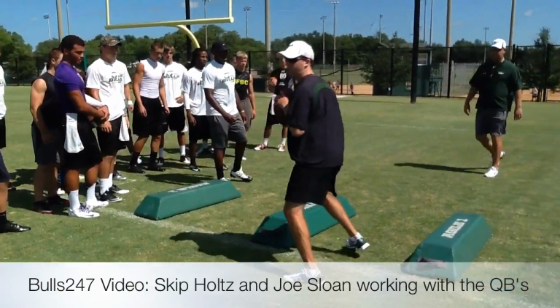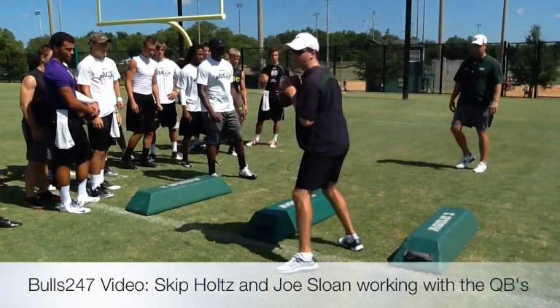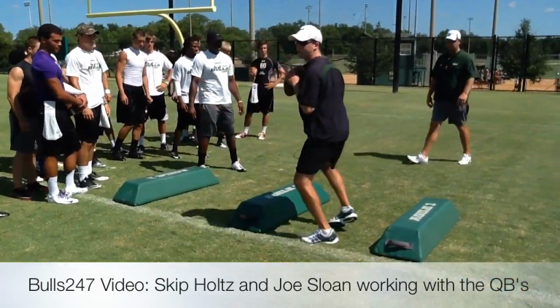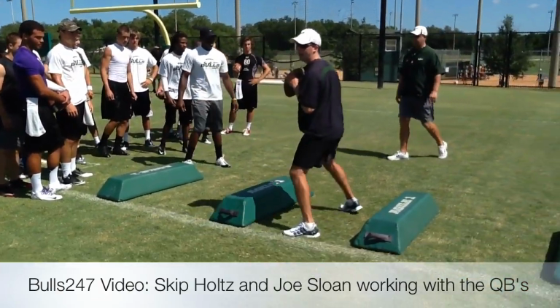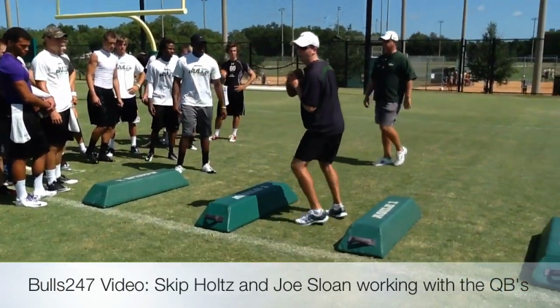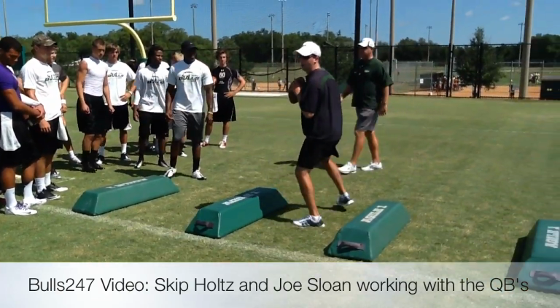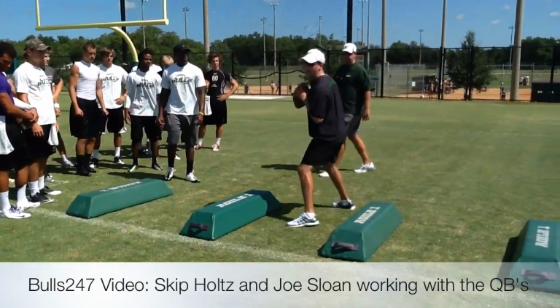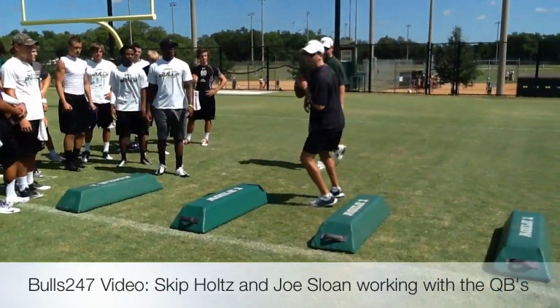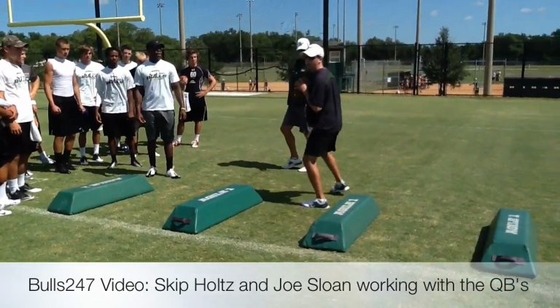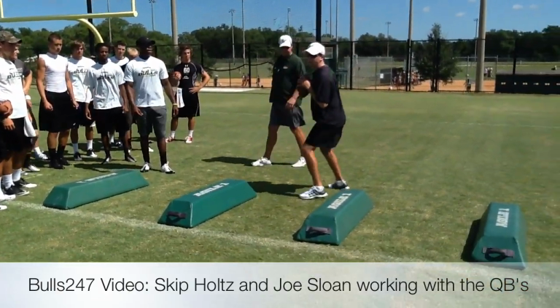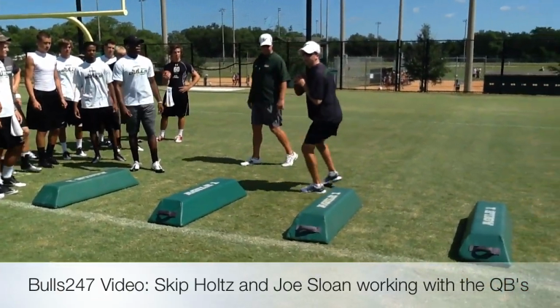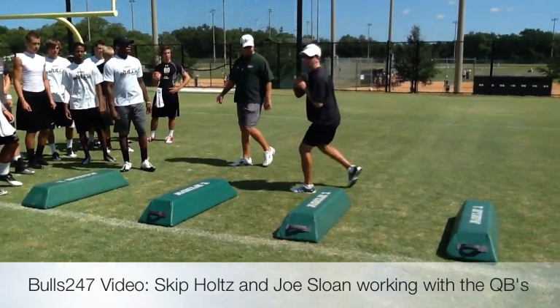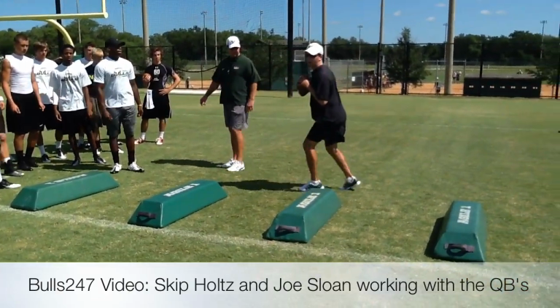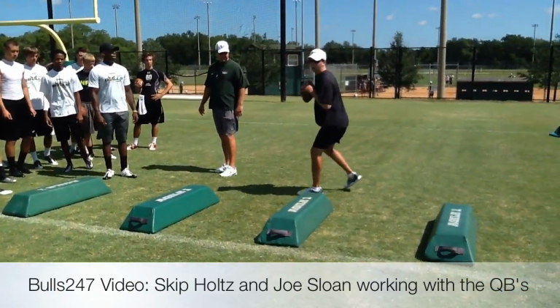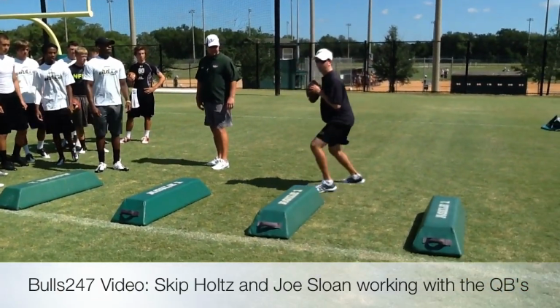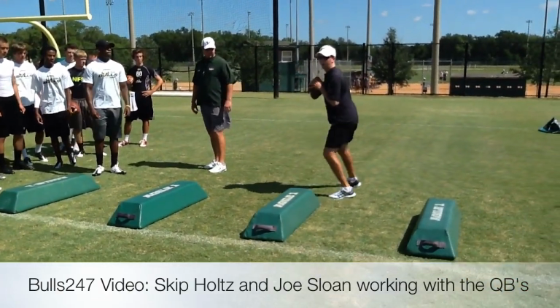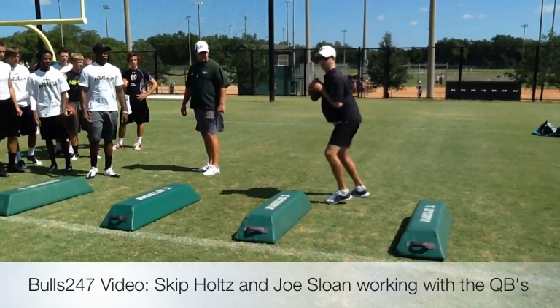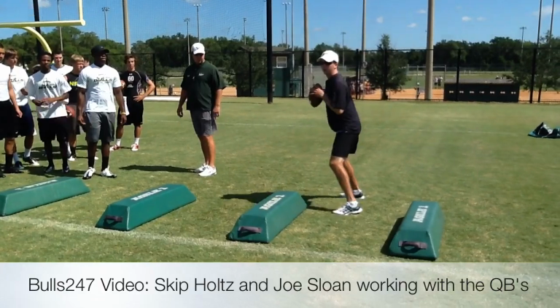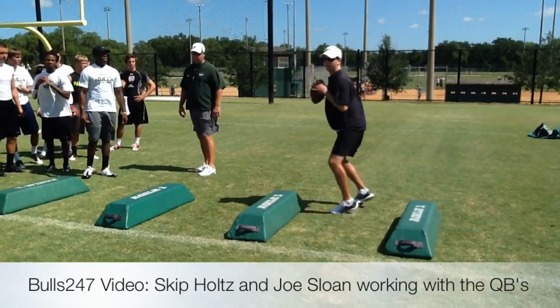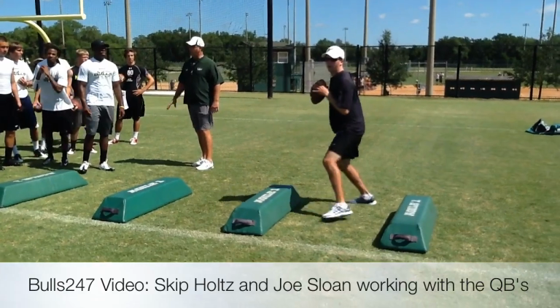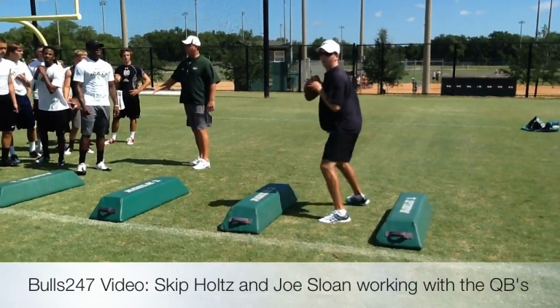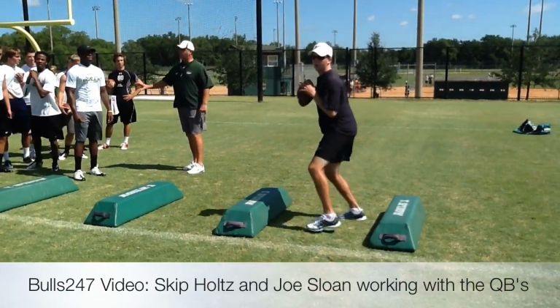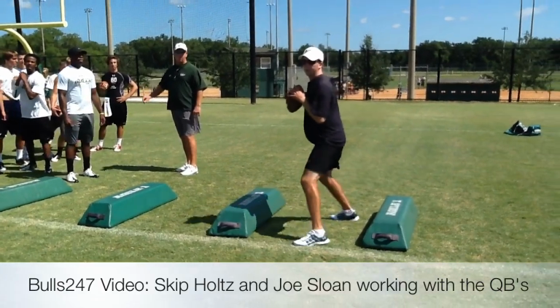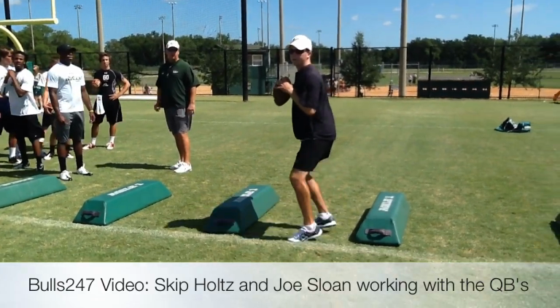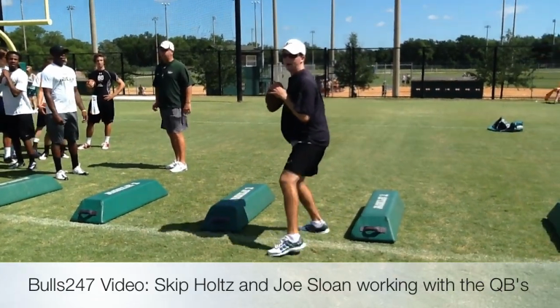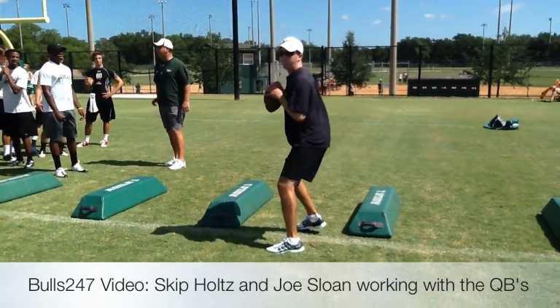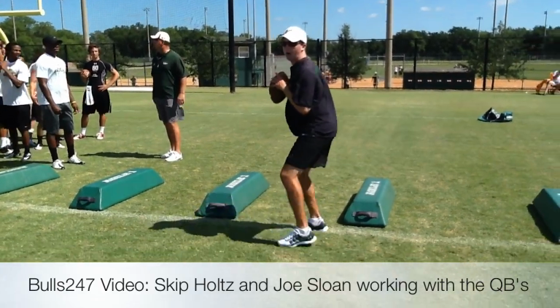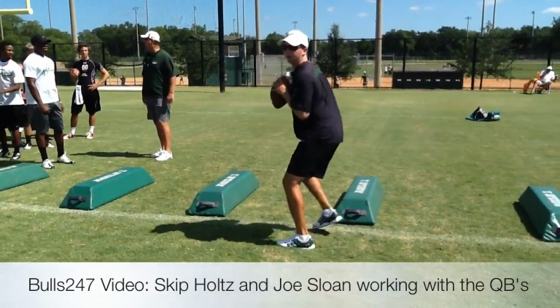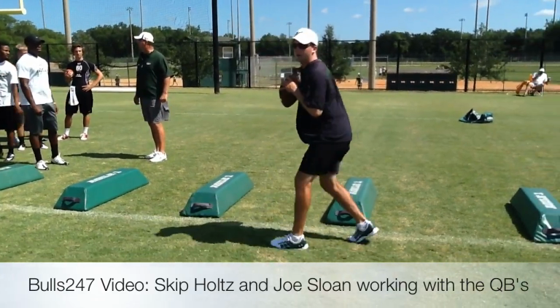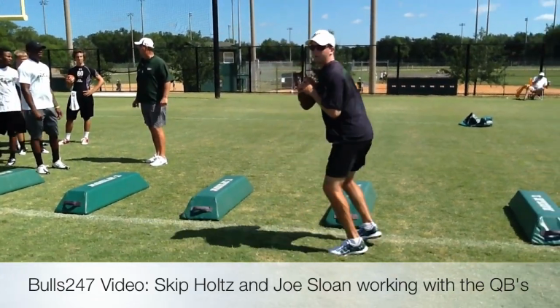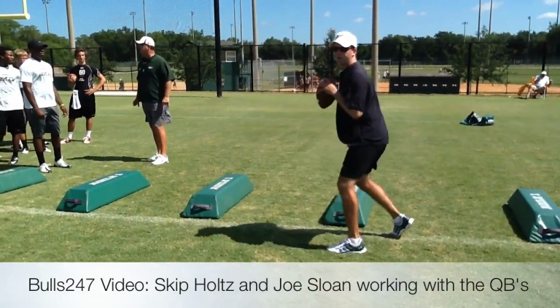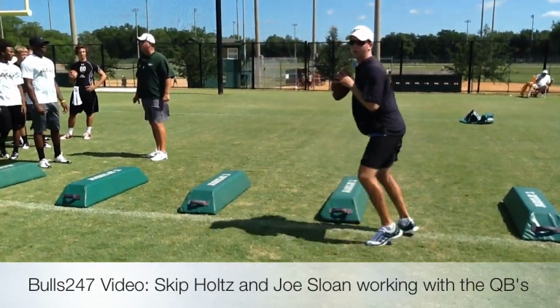My front foot's following. Back foot. Get to the top, pause. Sift over. Get to the top, pause. Sift over.